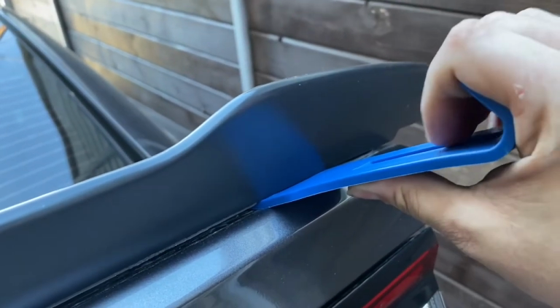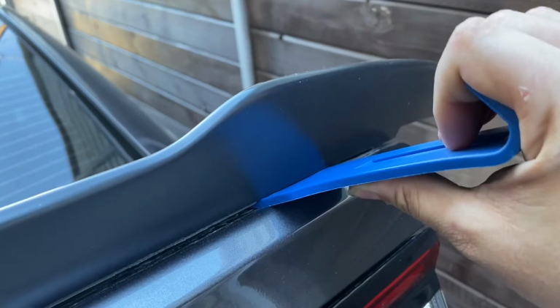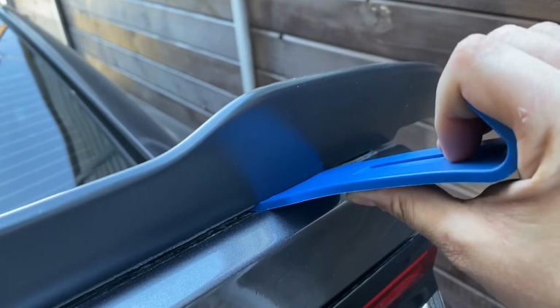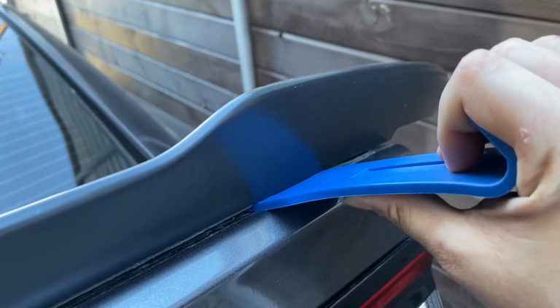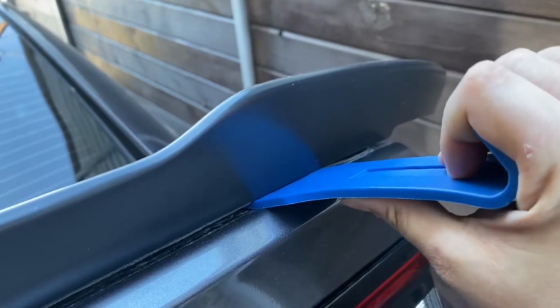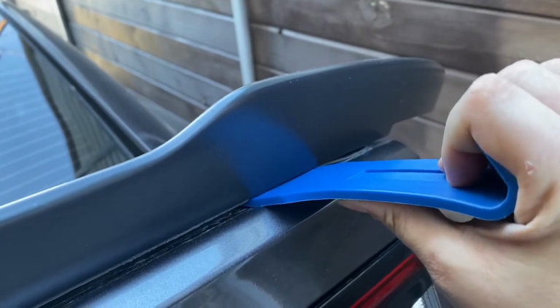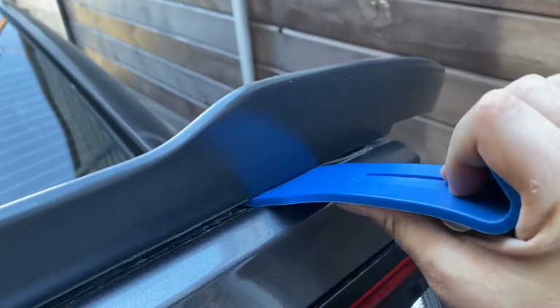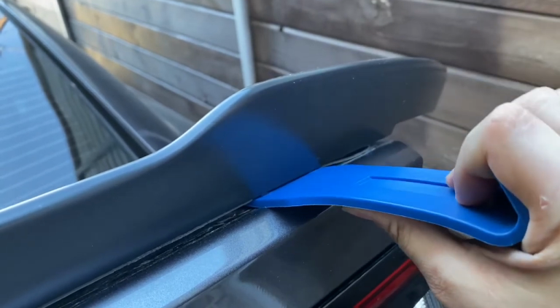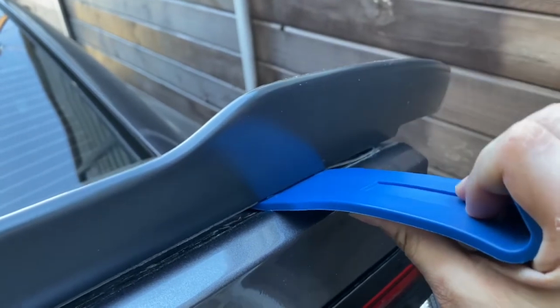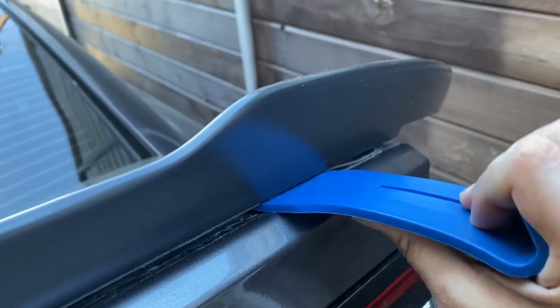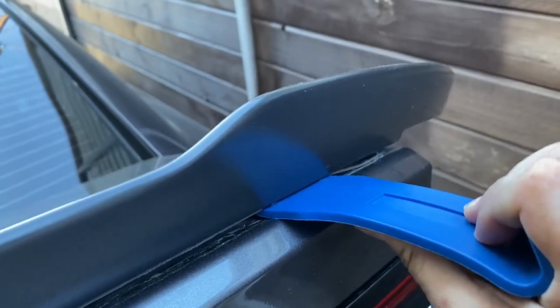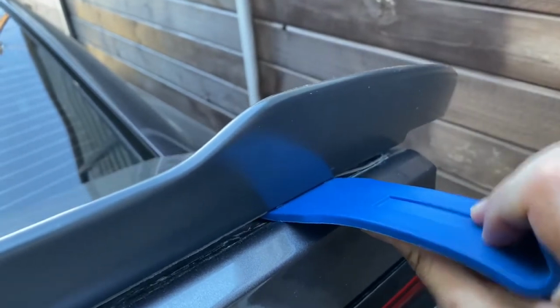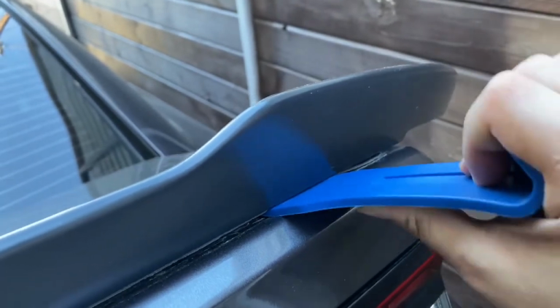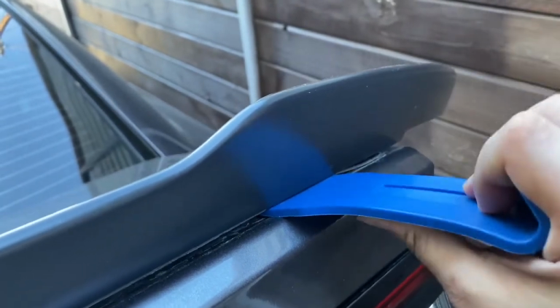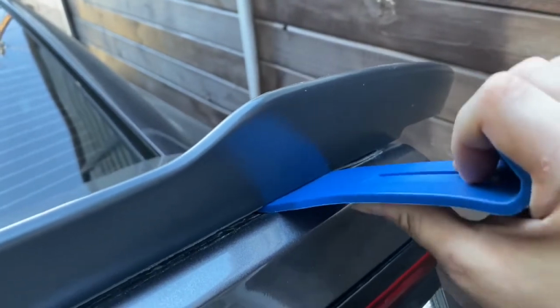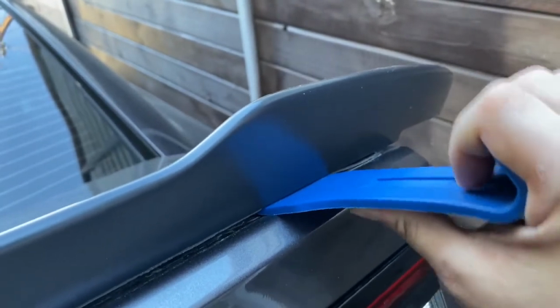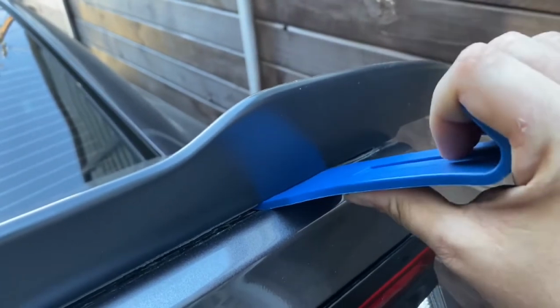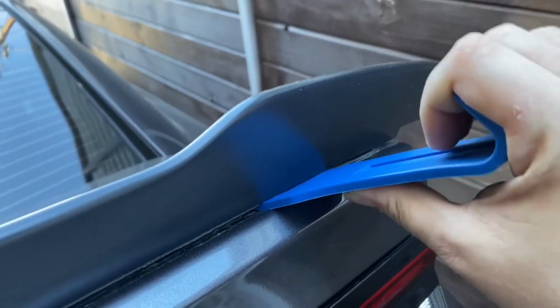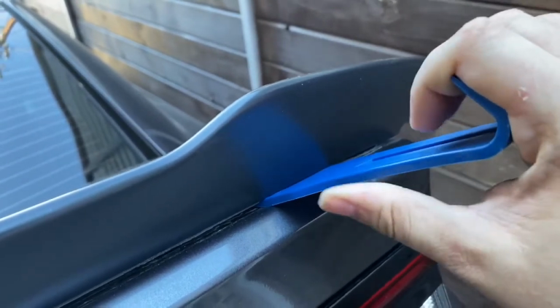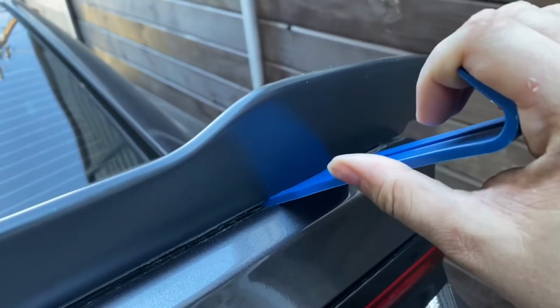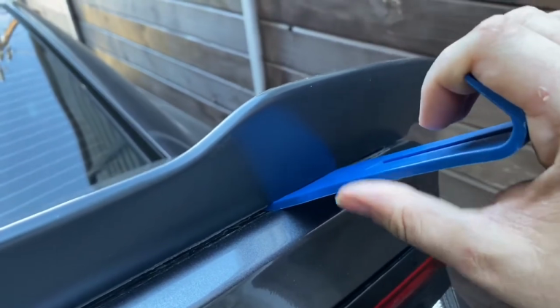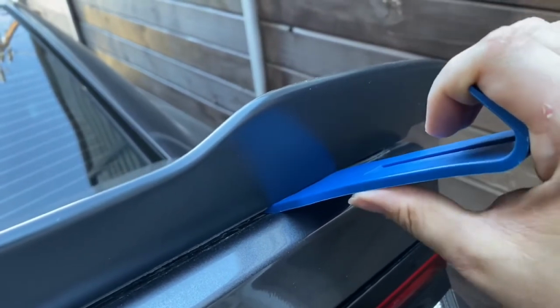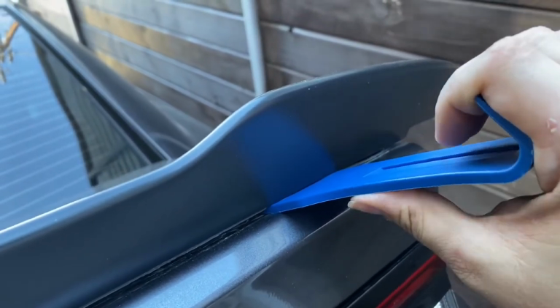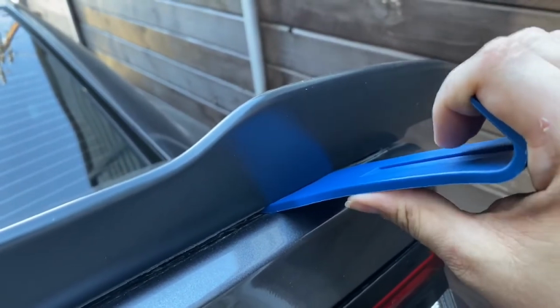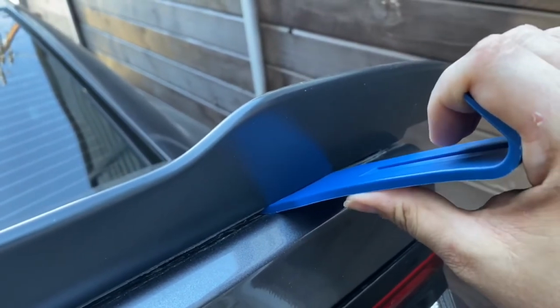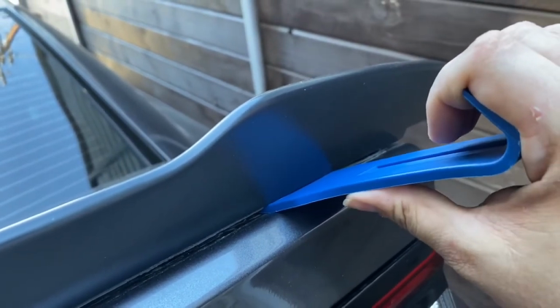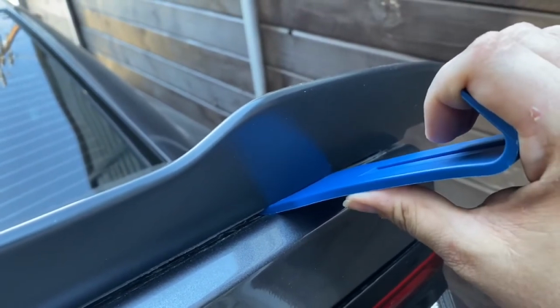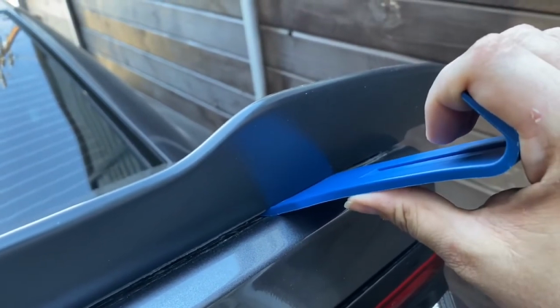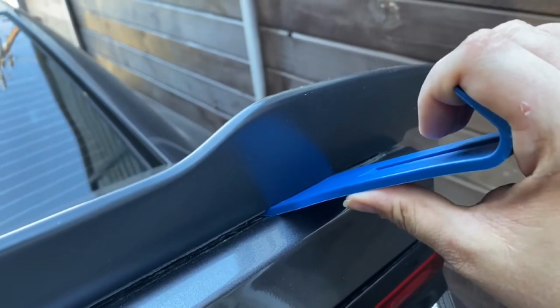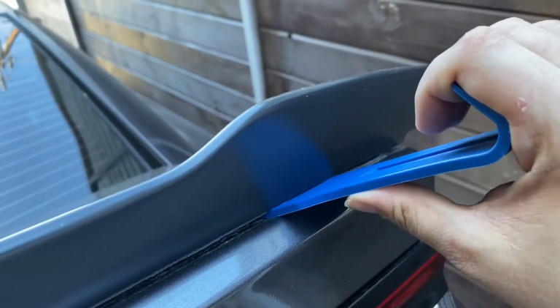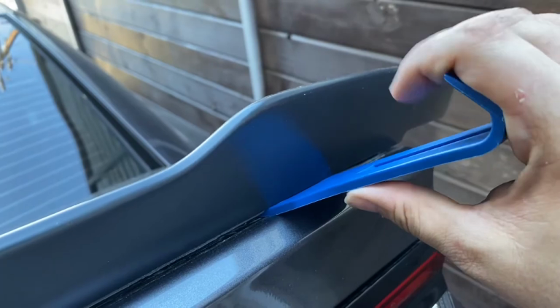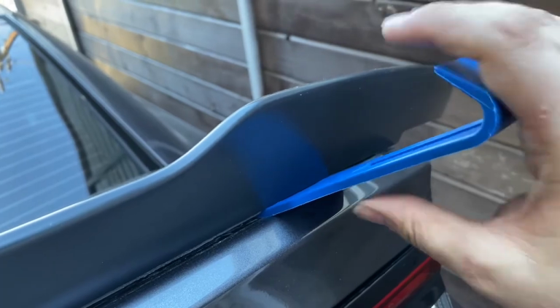If you slide this in, then start applying a little pressure, the adhesive will end up coming off and you should be able to pop the clips.